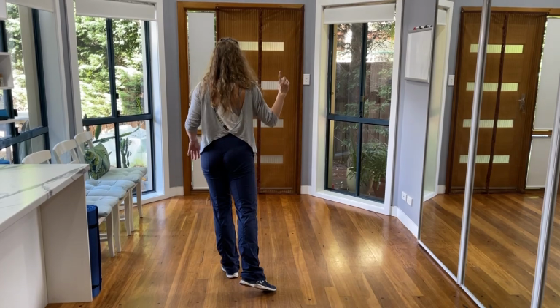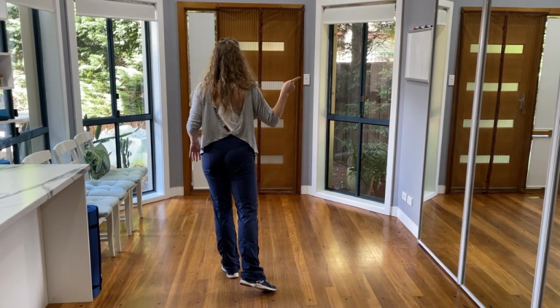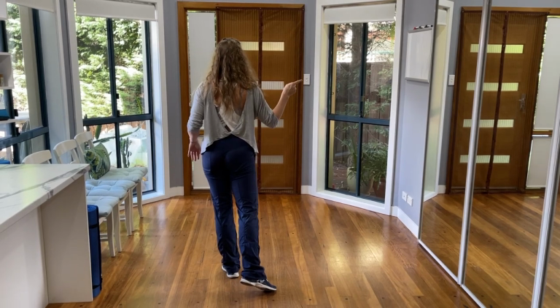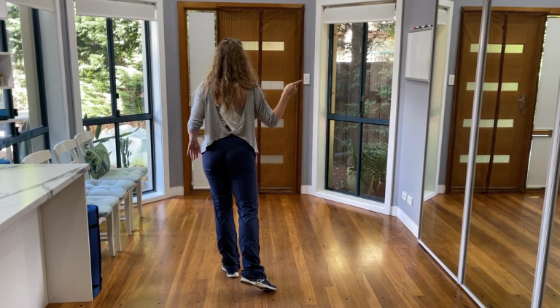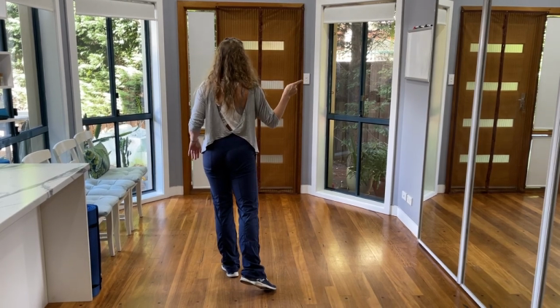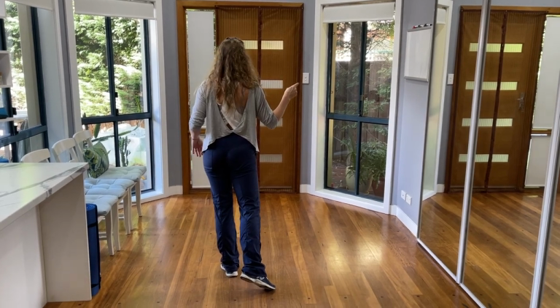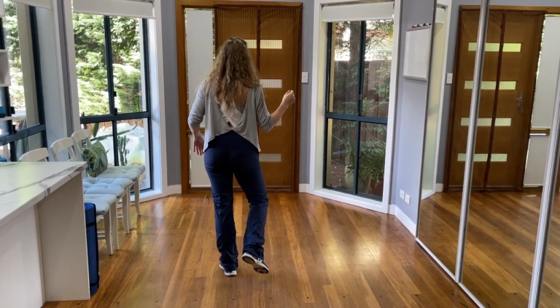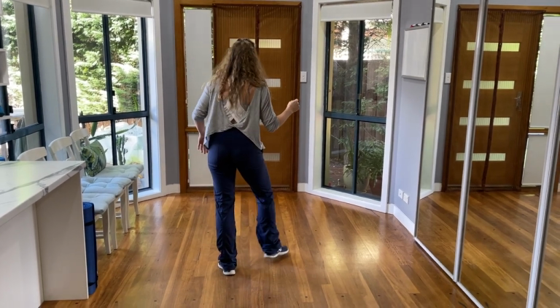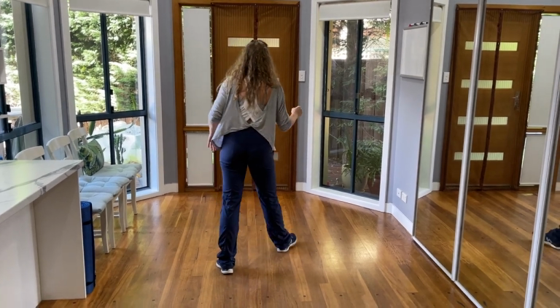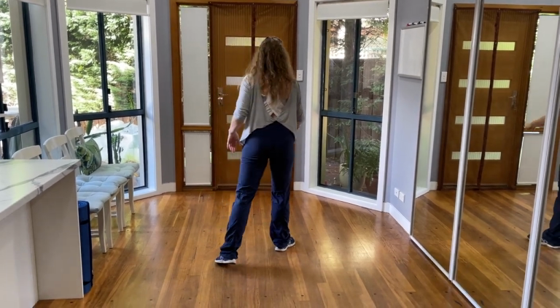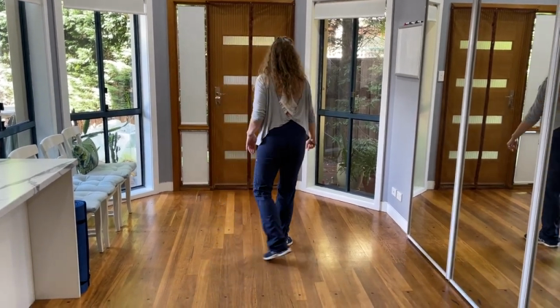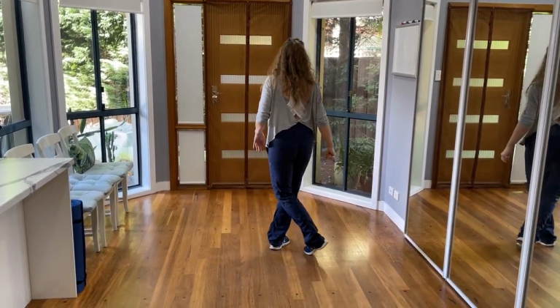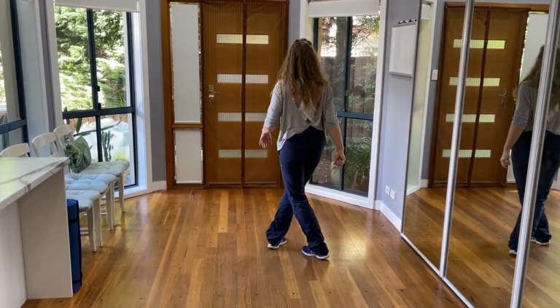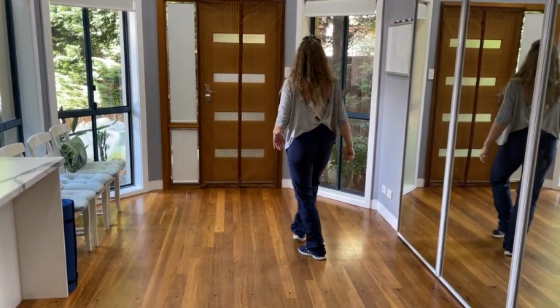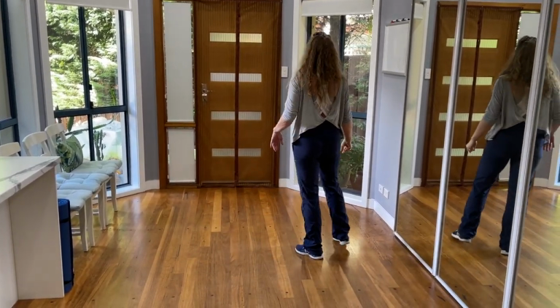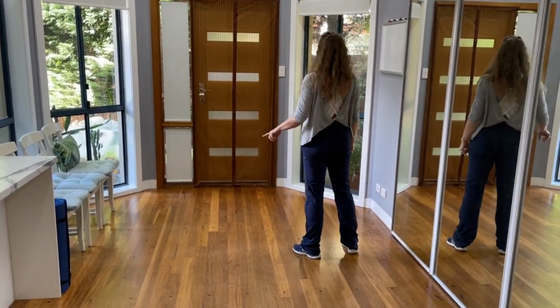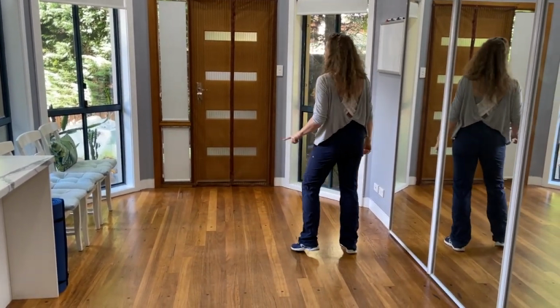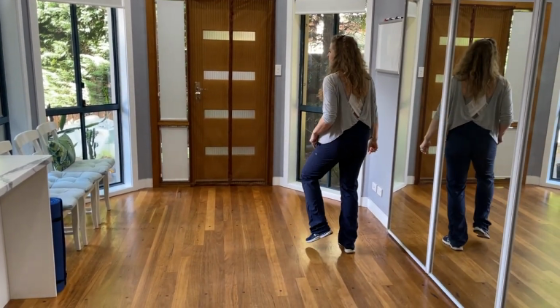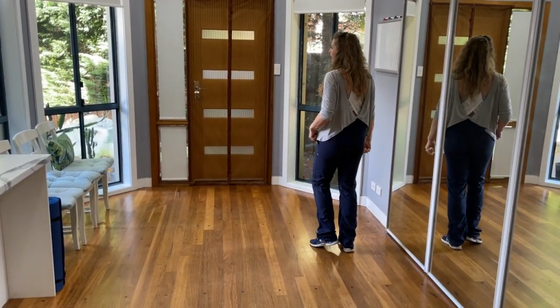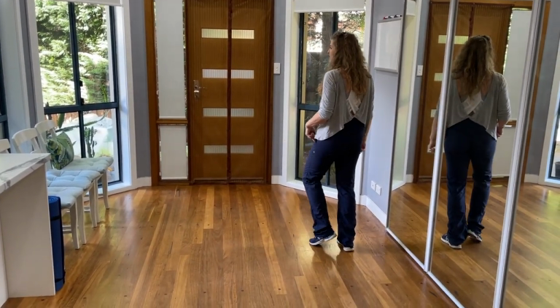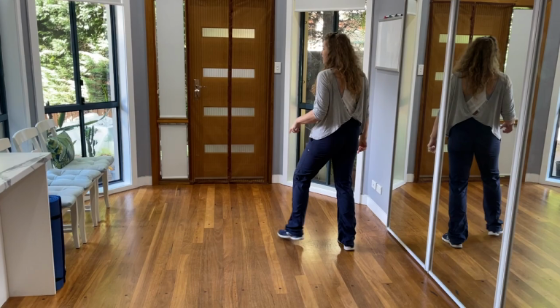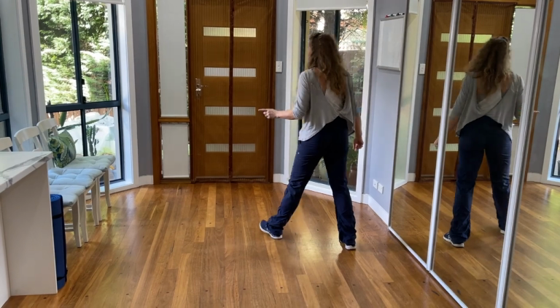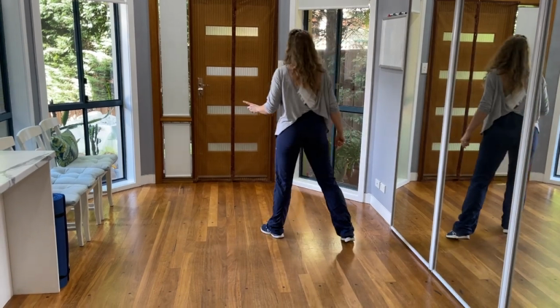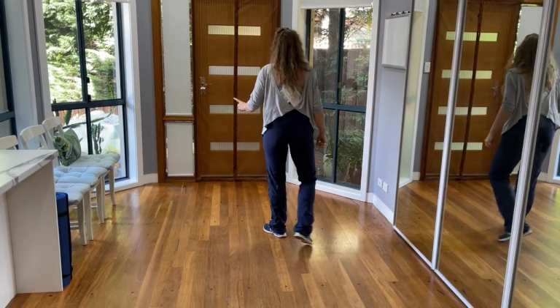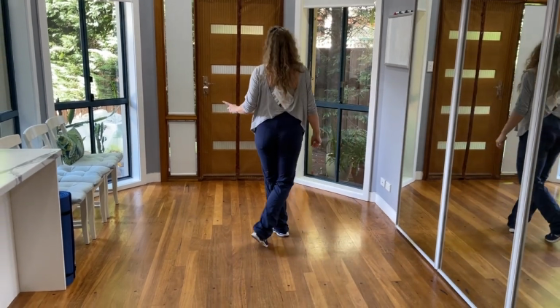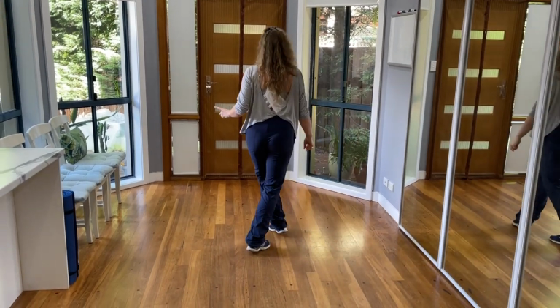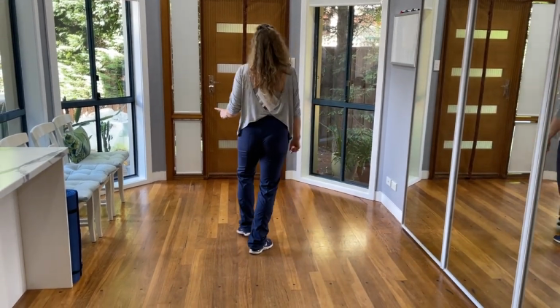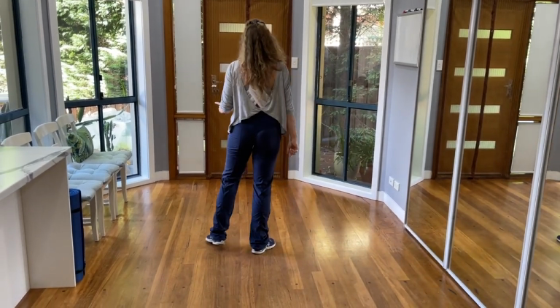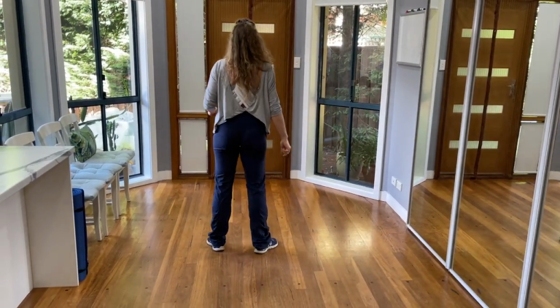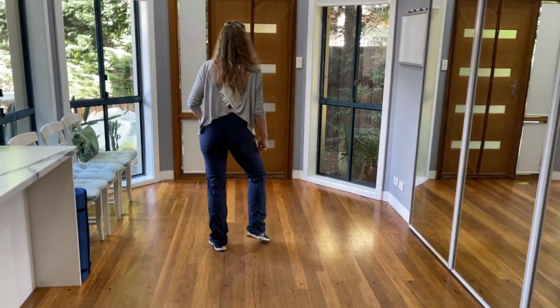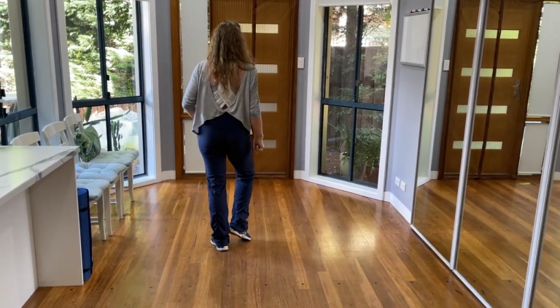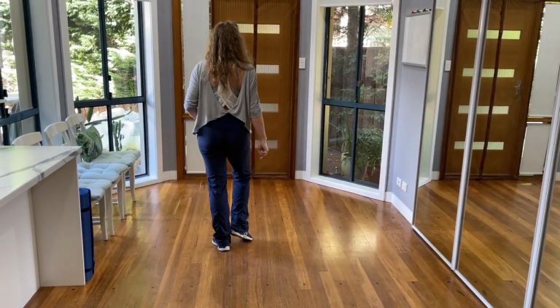To the right side, grapevine. 1, 2, 3, tap it out. 5, 6, 7, tap it out.